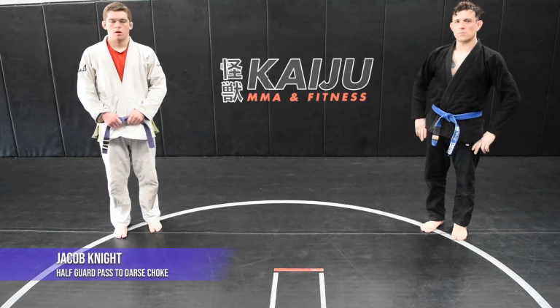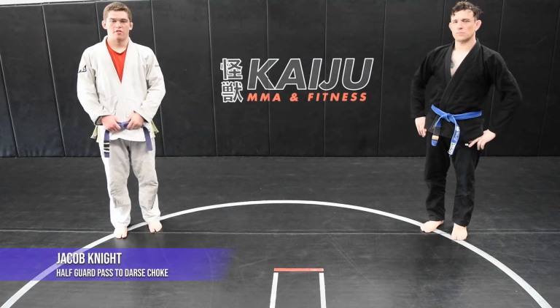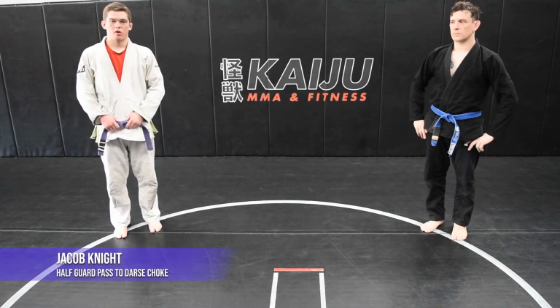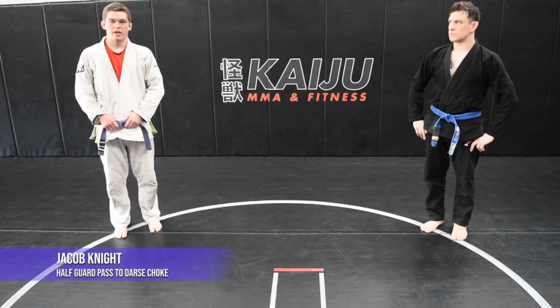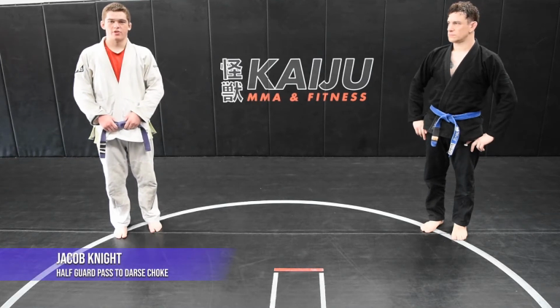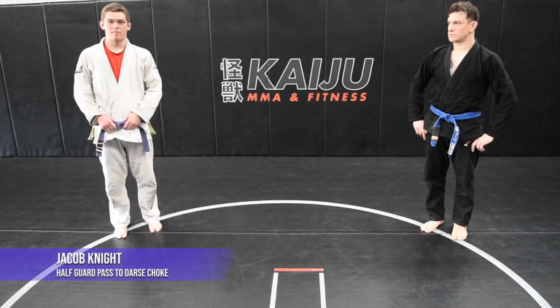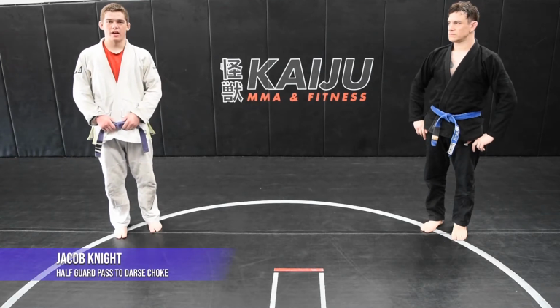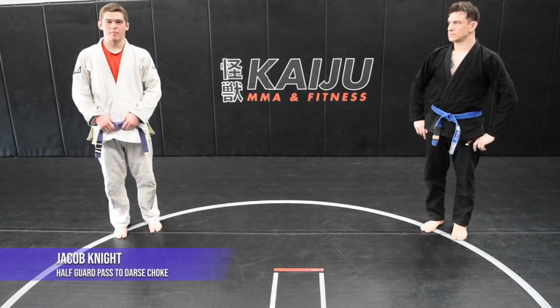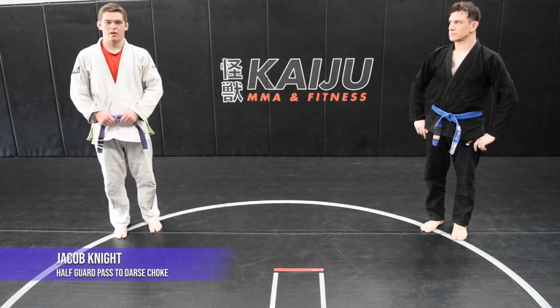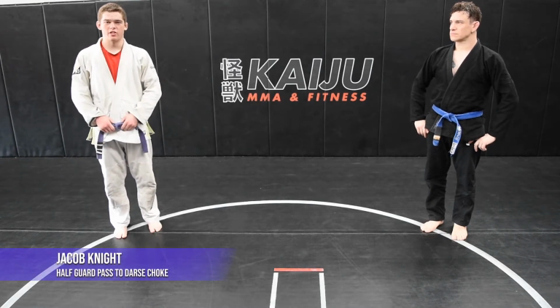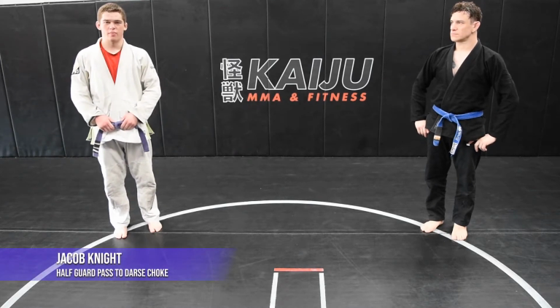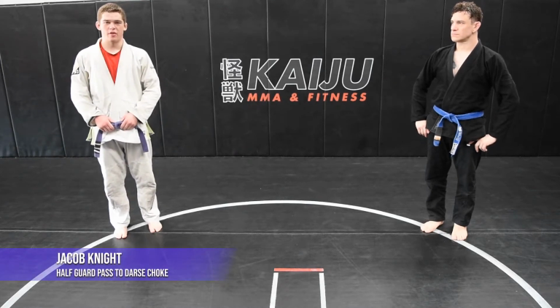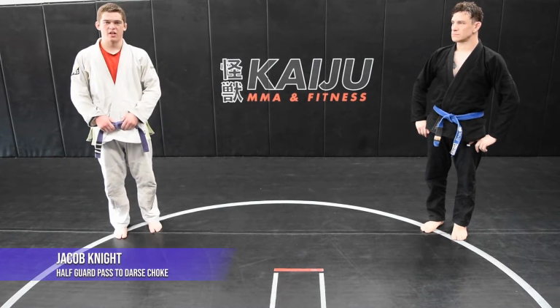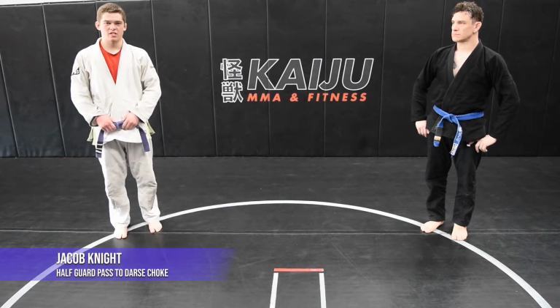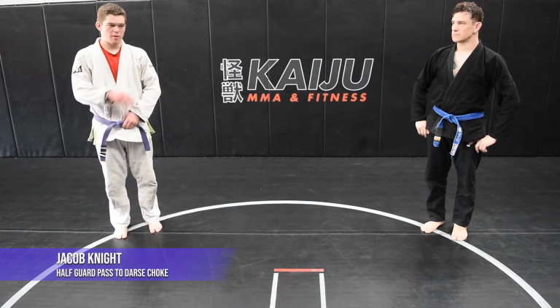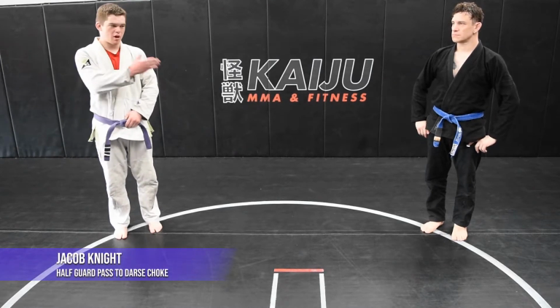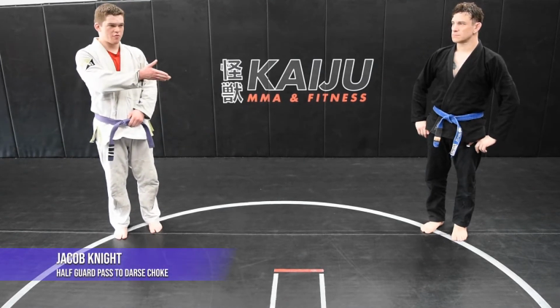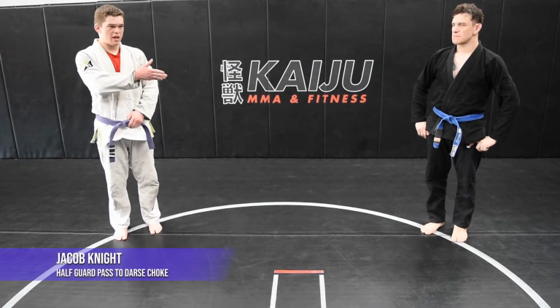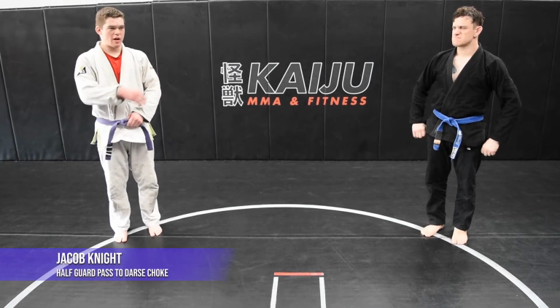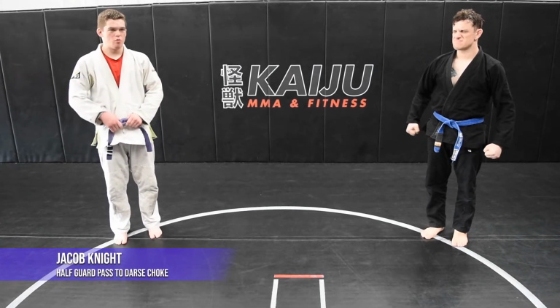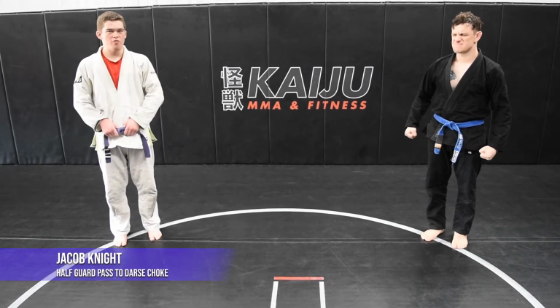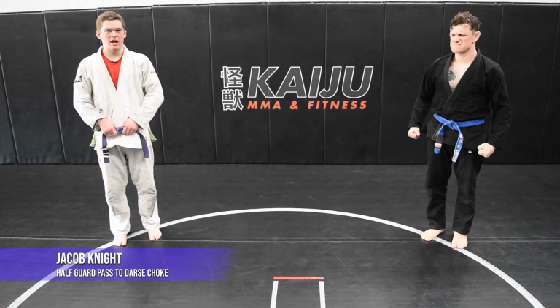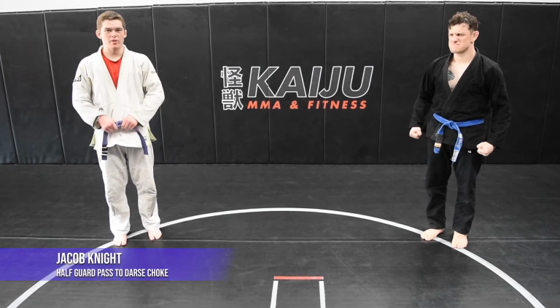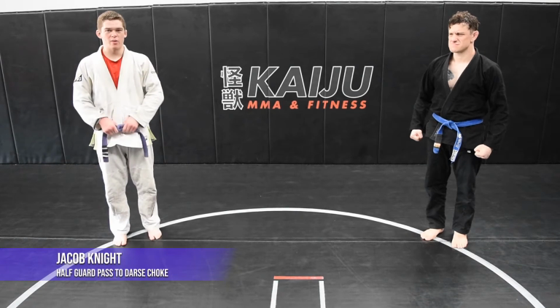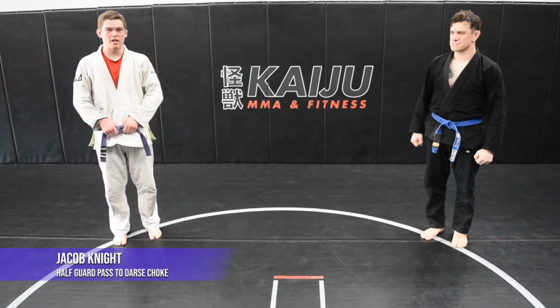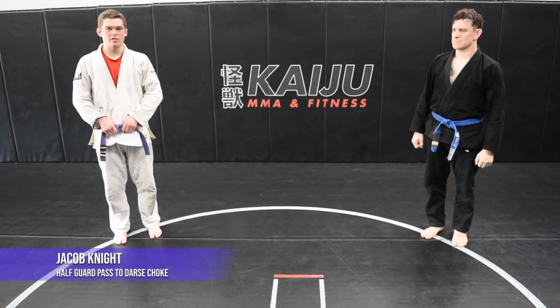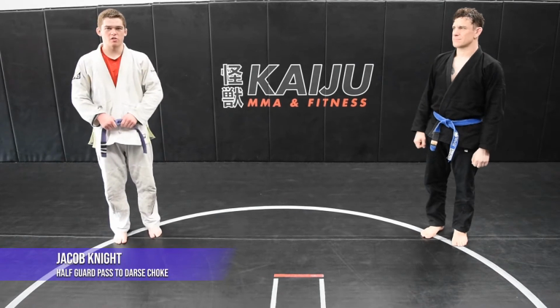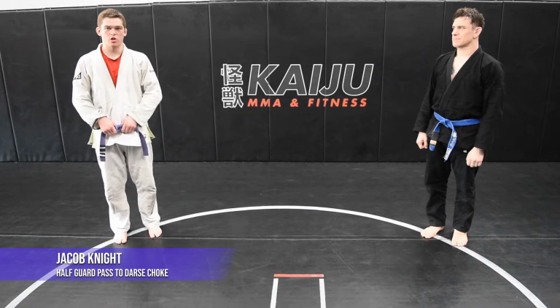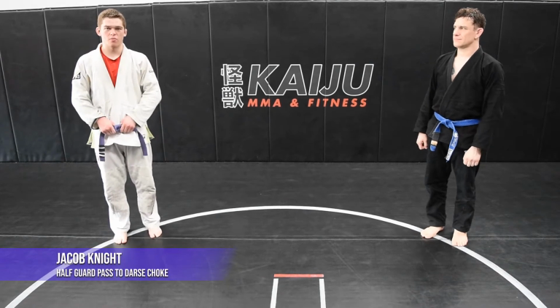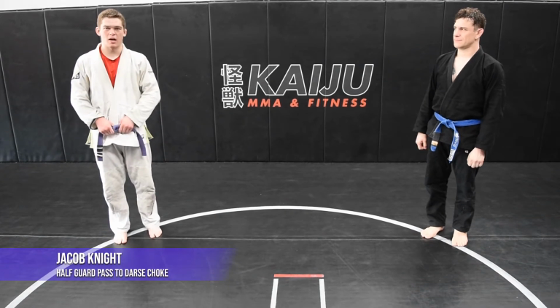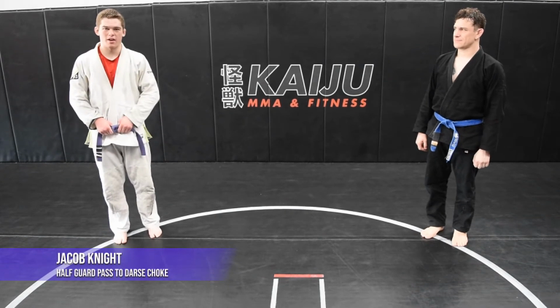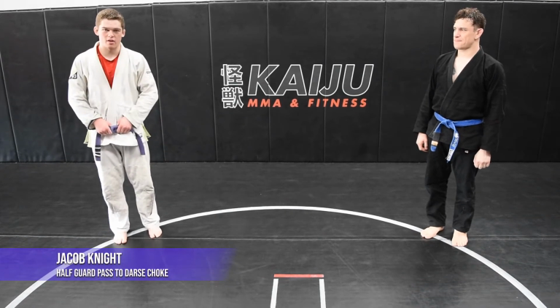Hello everyone, my name is Jacob Knight. I'm here at Kaiju MMA Fitness. This is my partner for today, Mike Wolfe, and I'll be demoing a darce choke from top half guard.